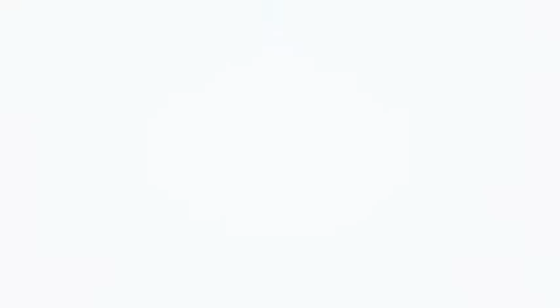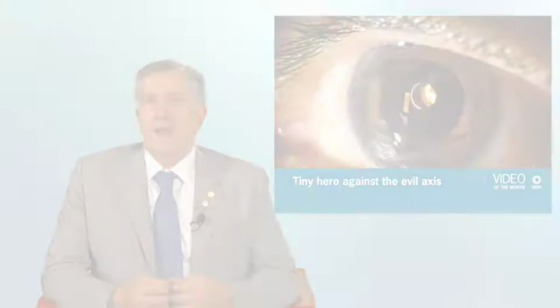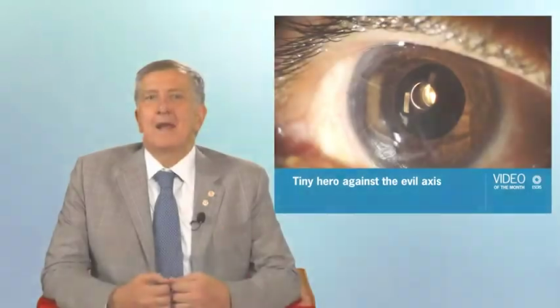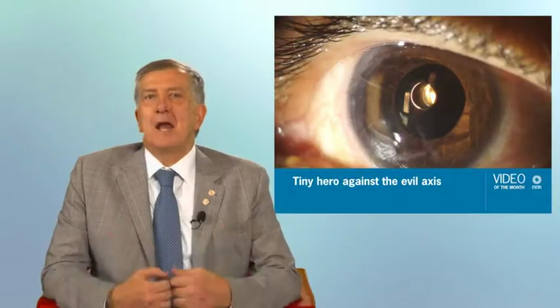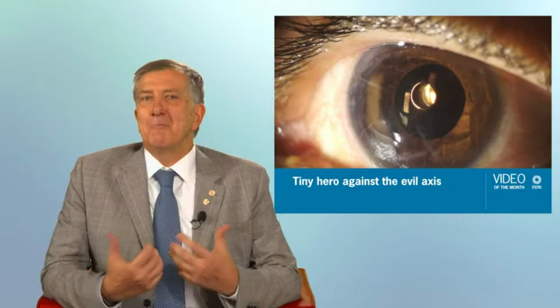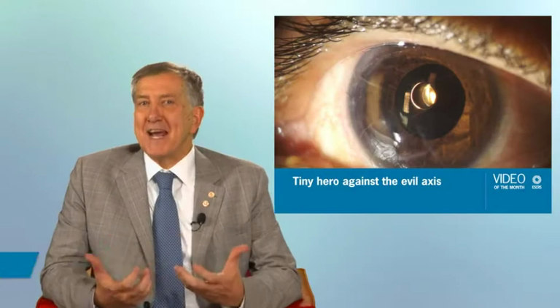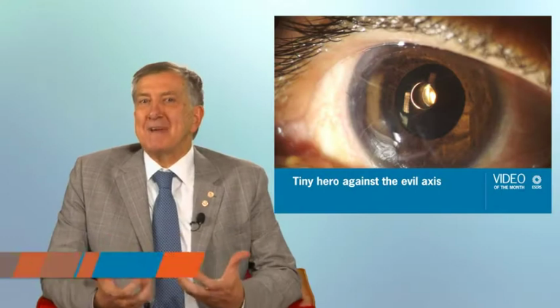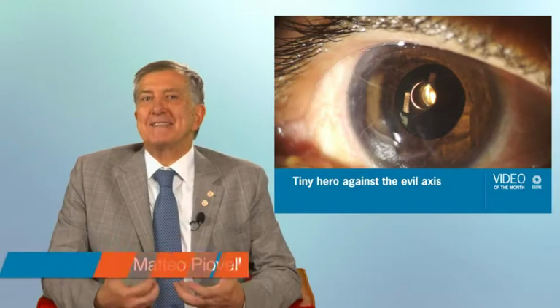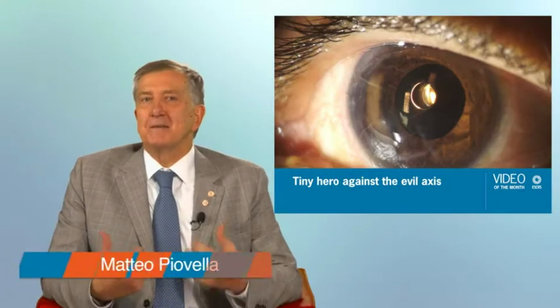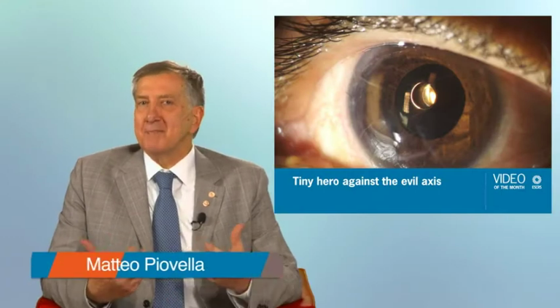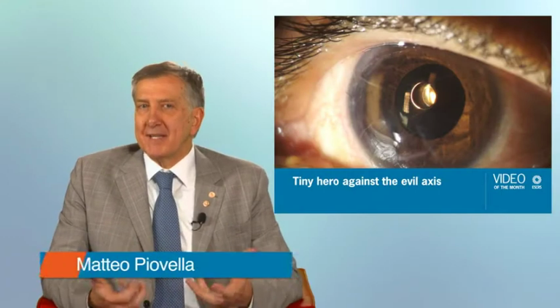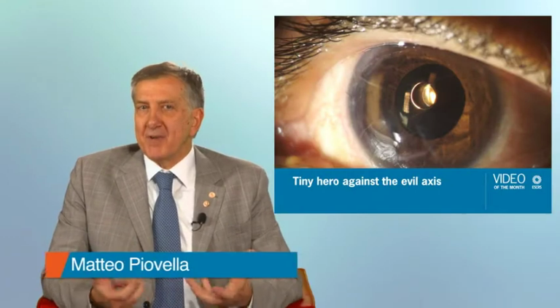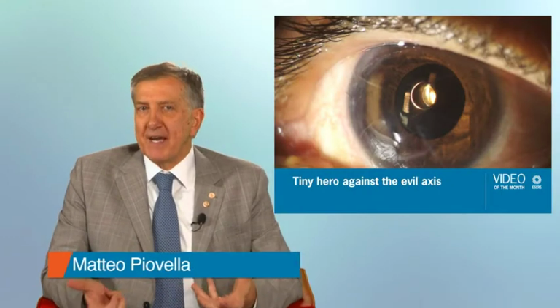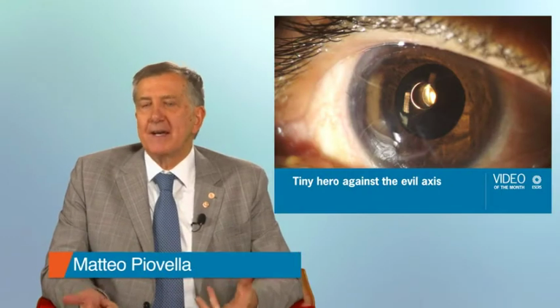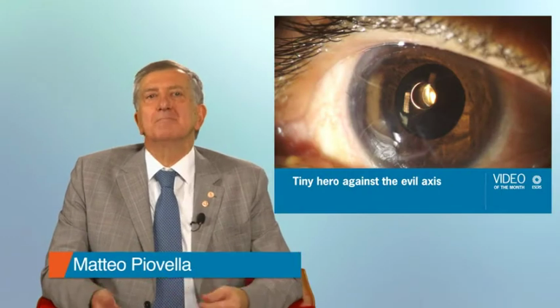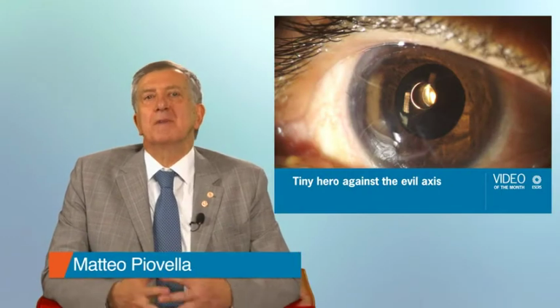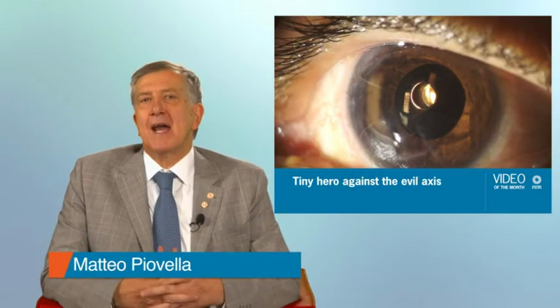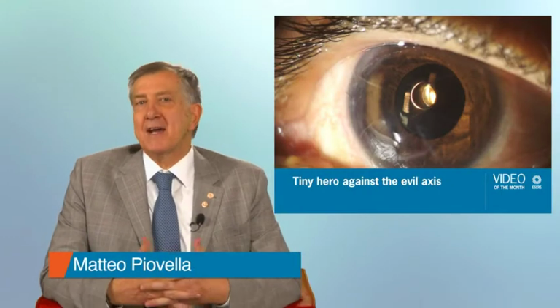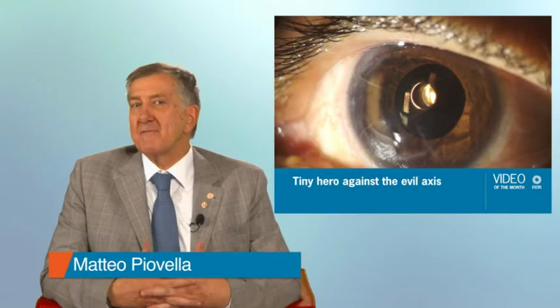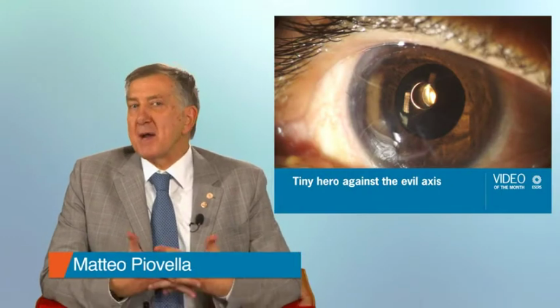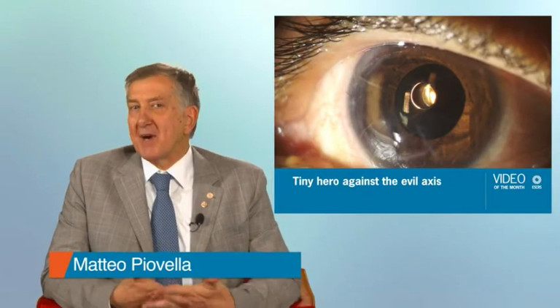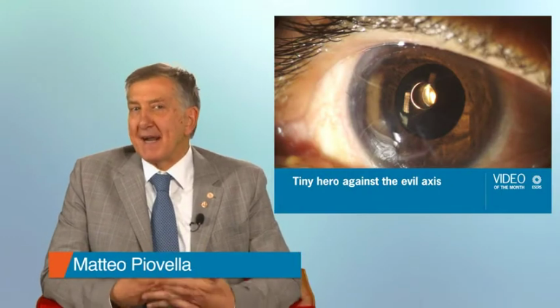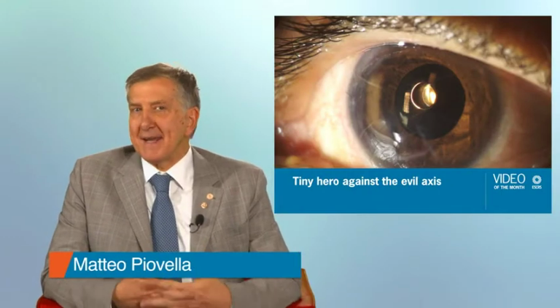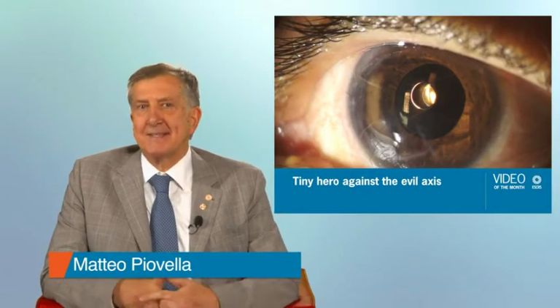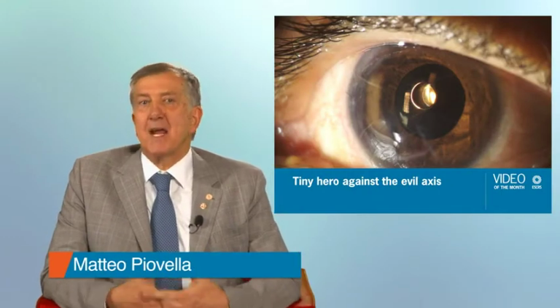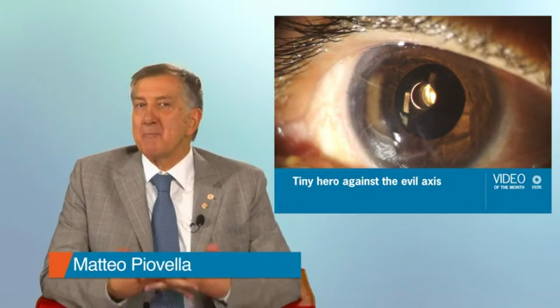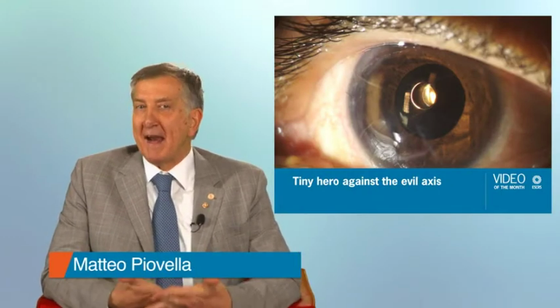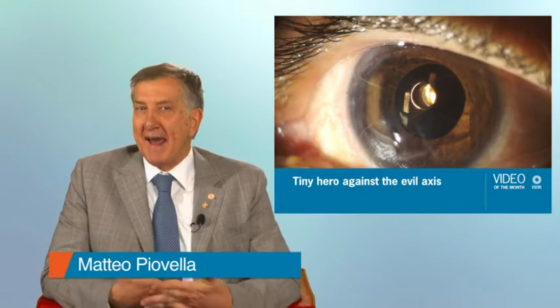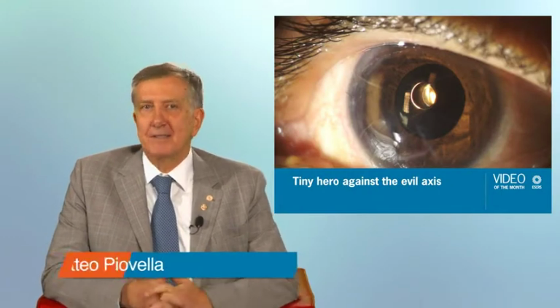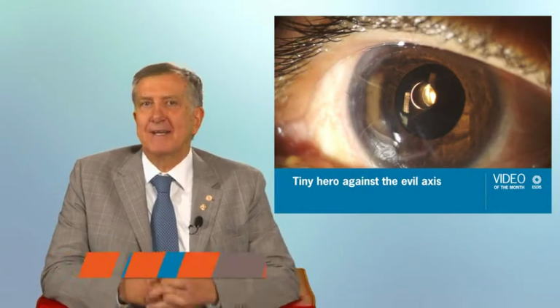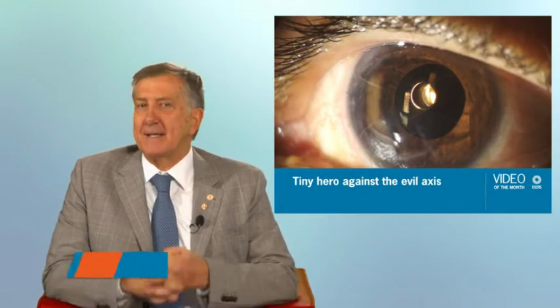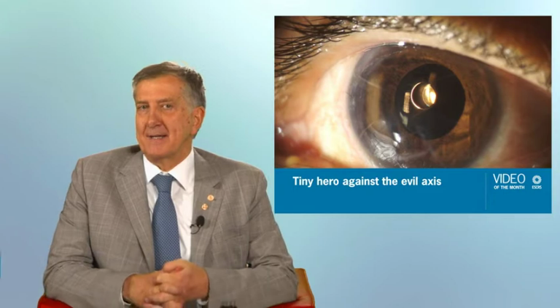My name is Matteo Piavella and I have my practice in Milan, Italy.